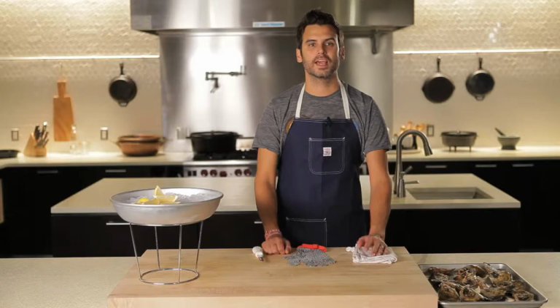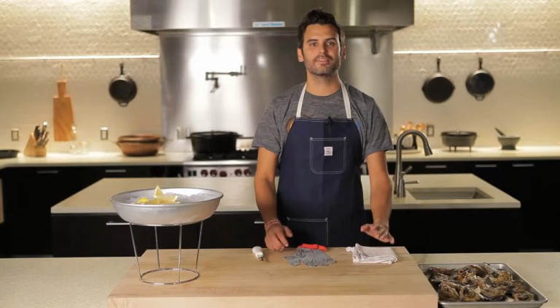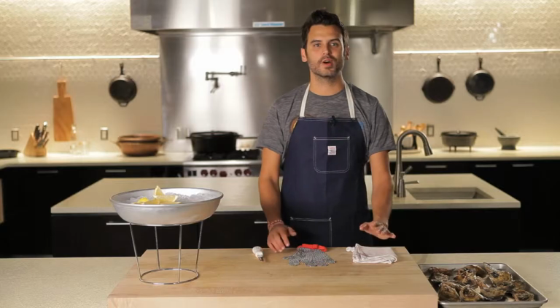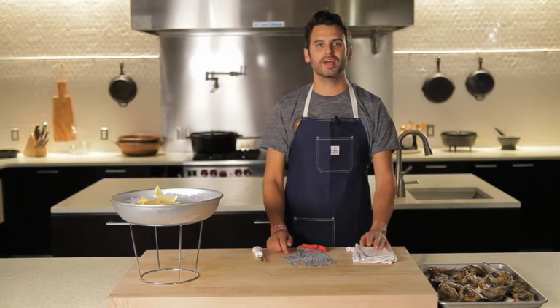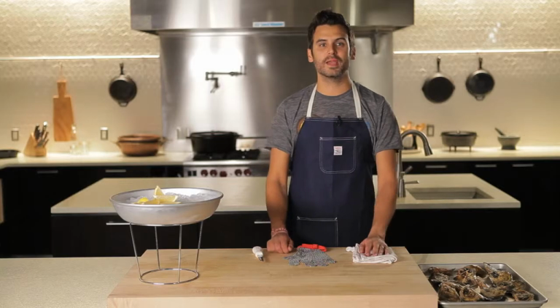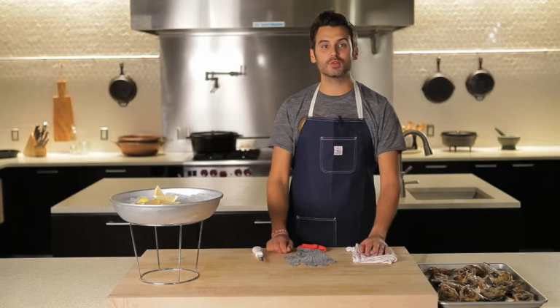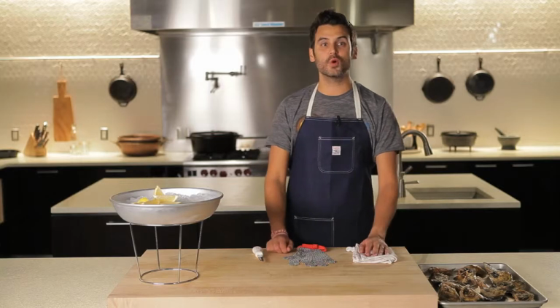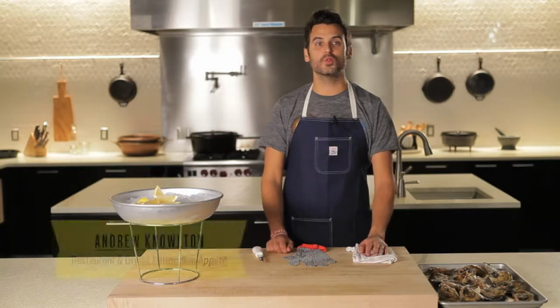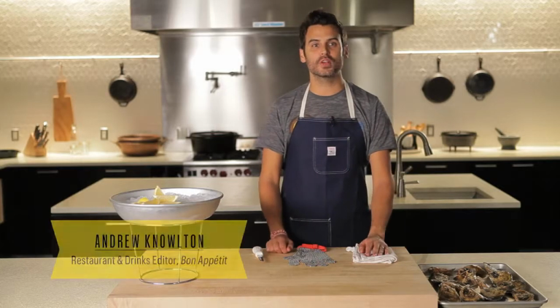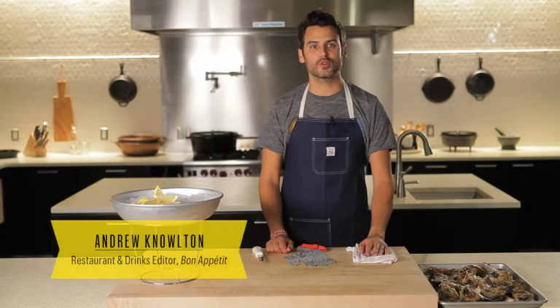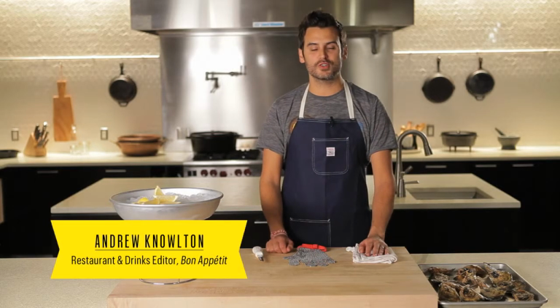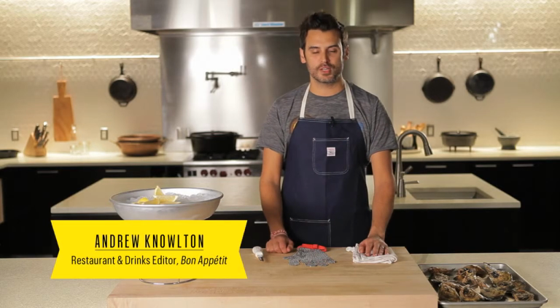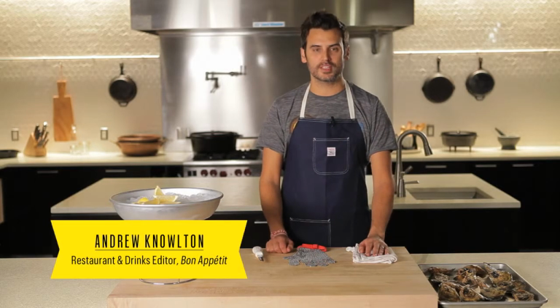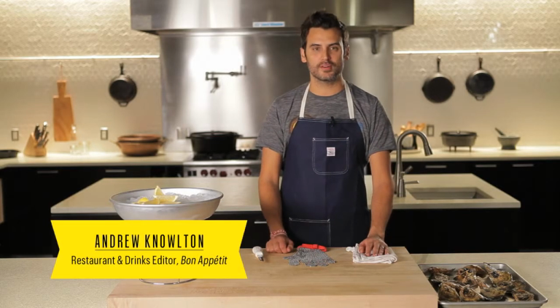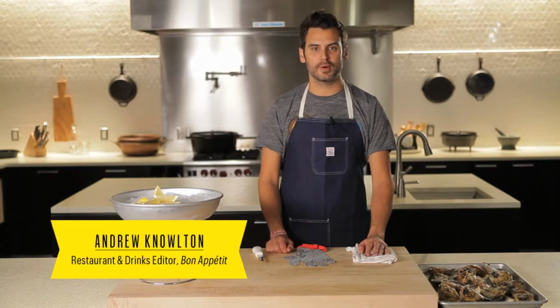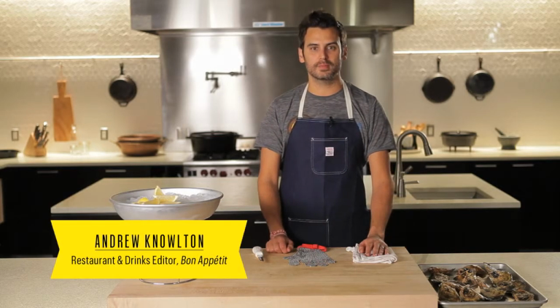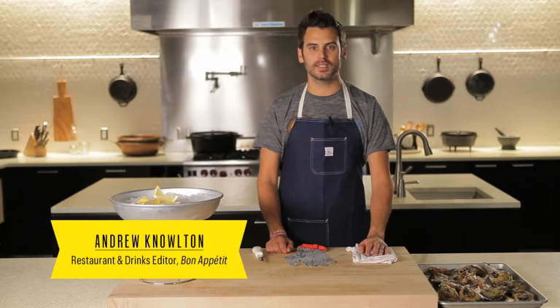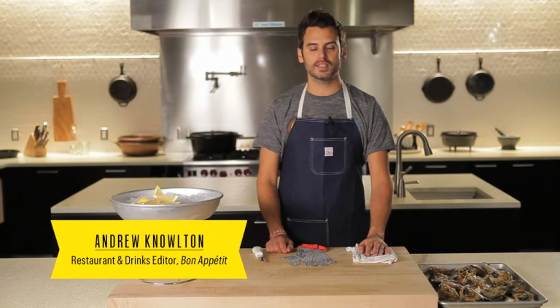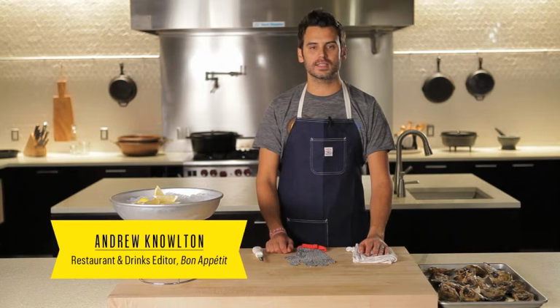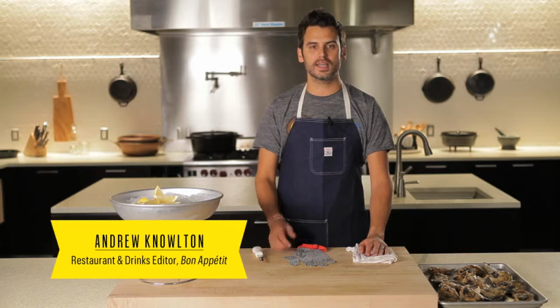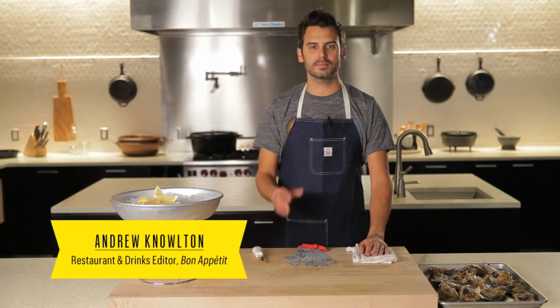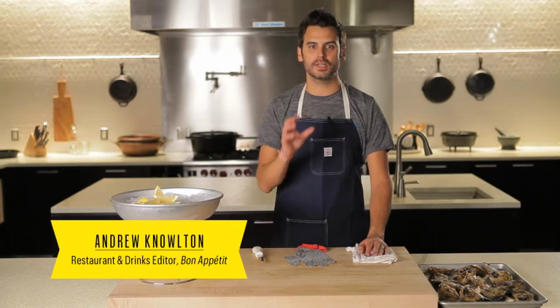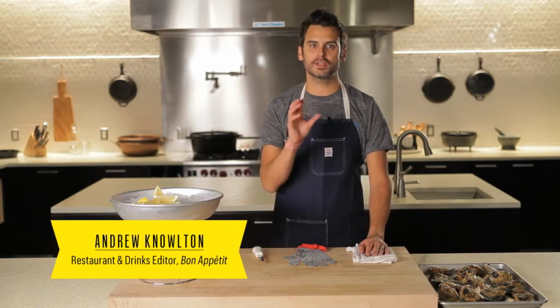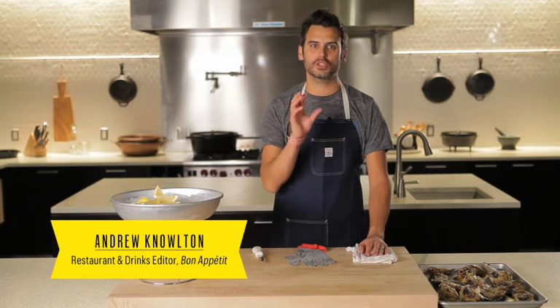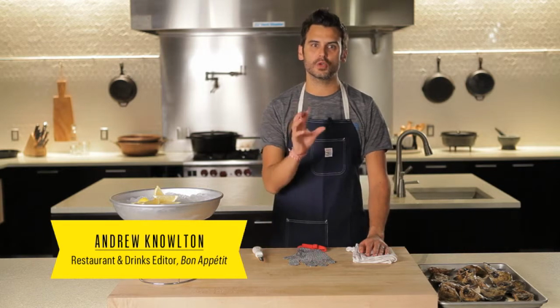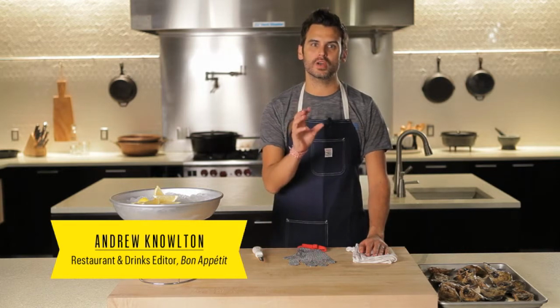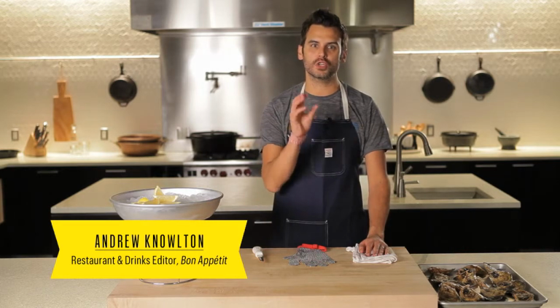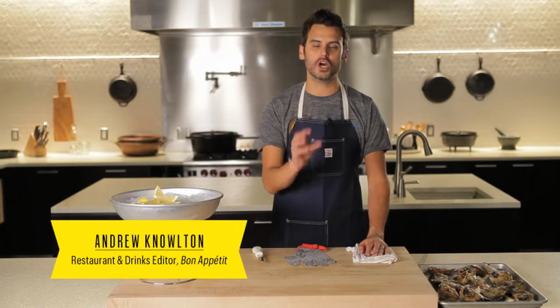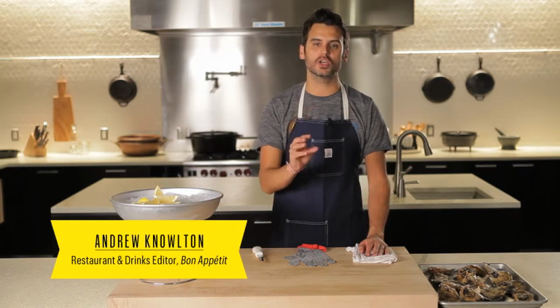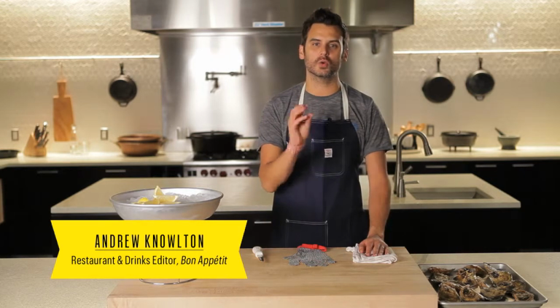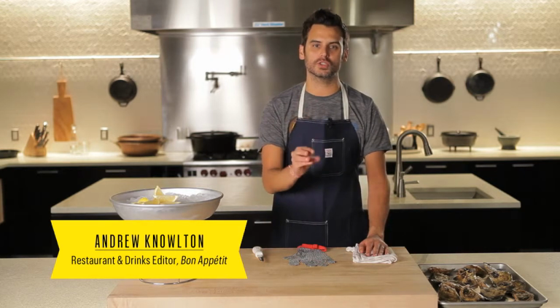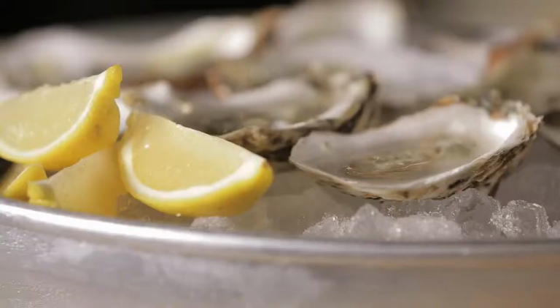Hey everyone, I'm Andrew Knowlton, the restaurant and drinks editor of Bon Appétit, and today I'm here to show you how to shuck an oyster.